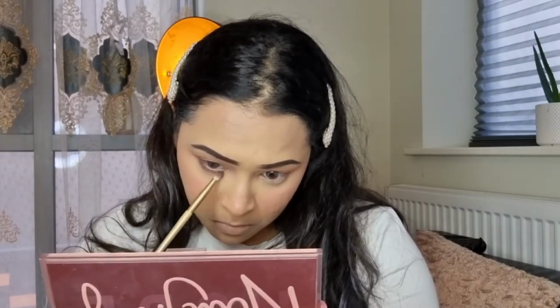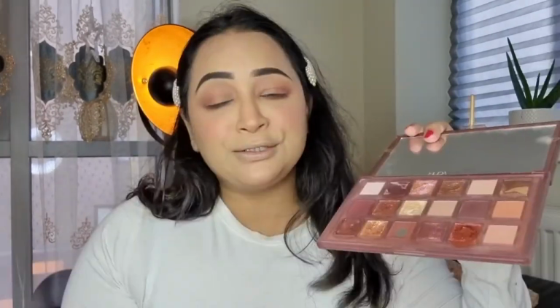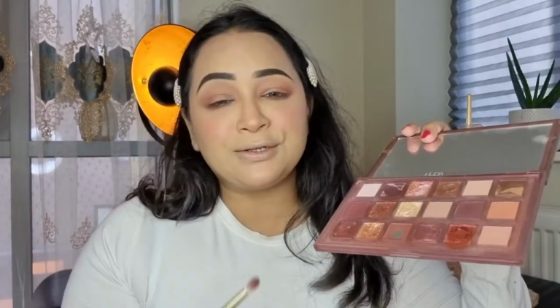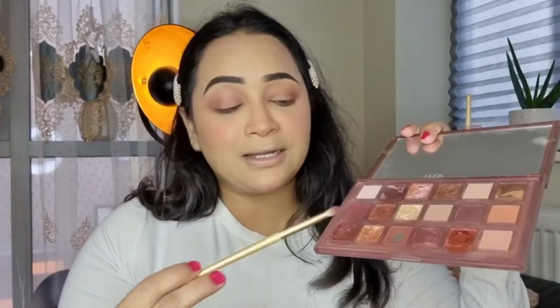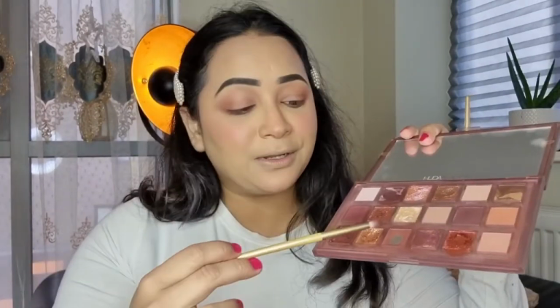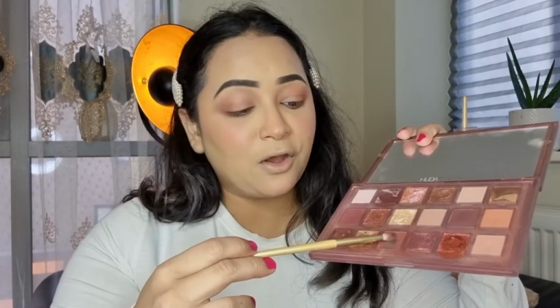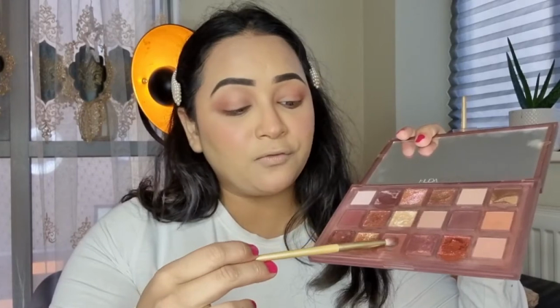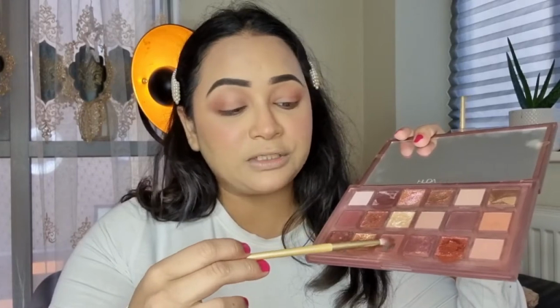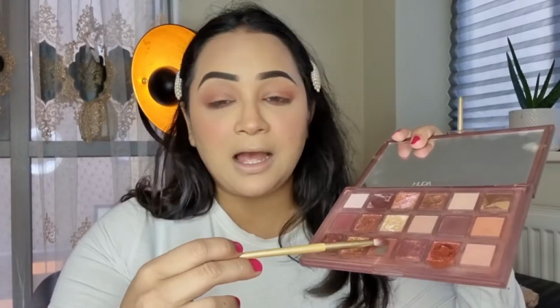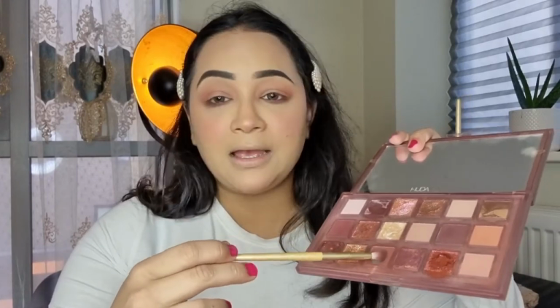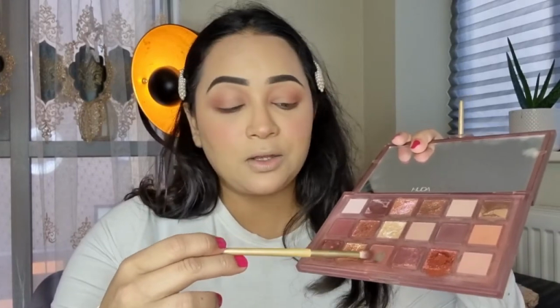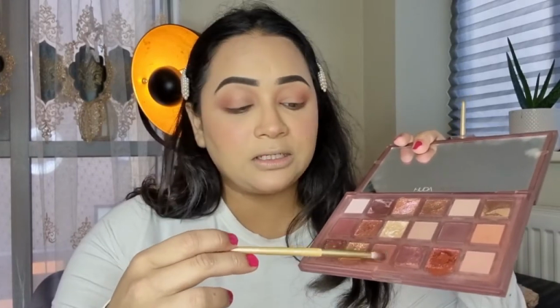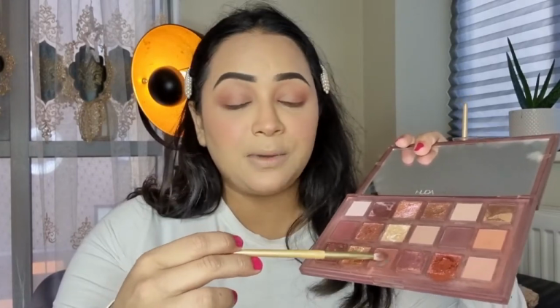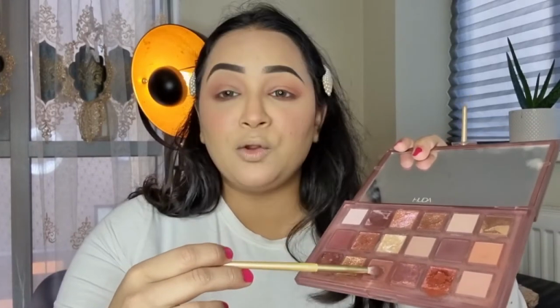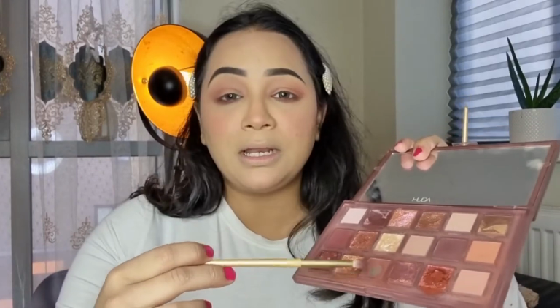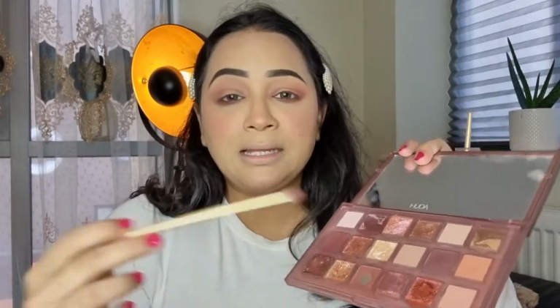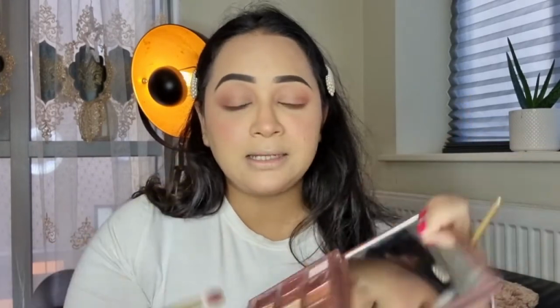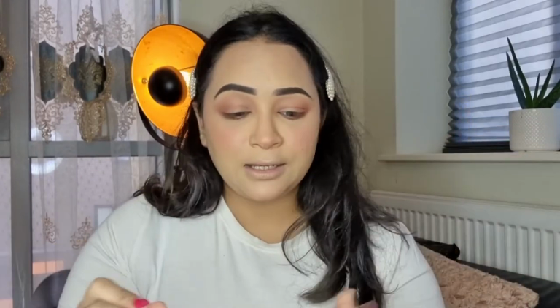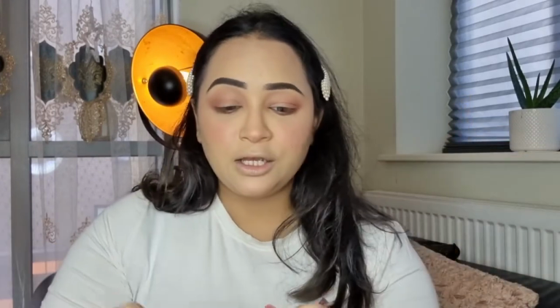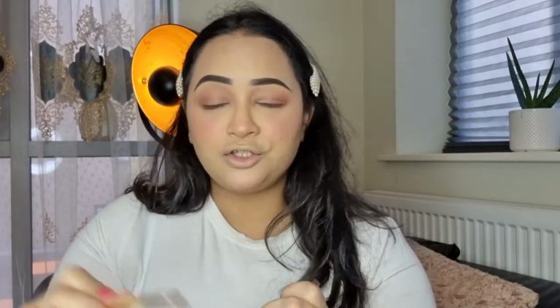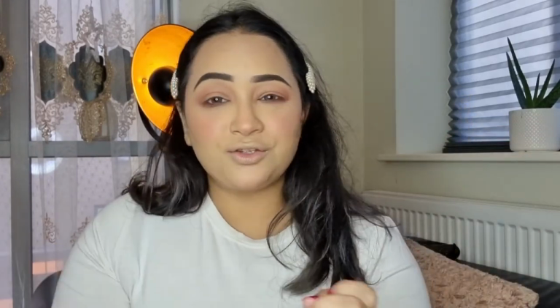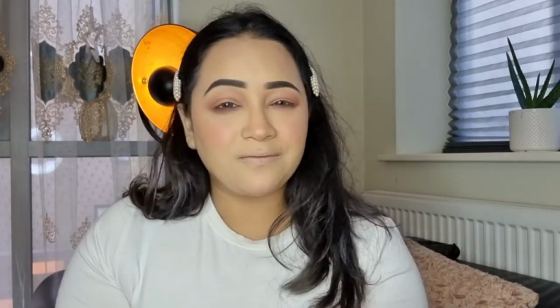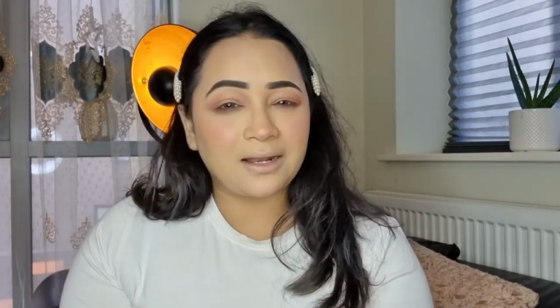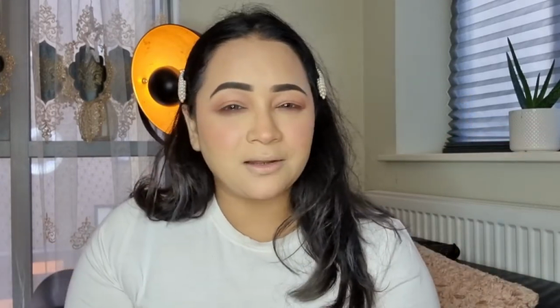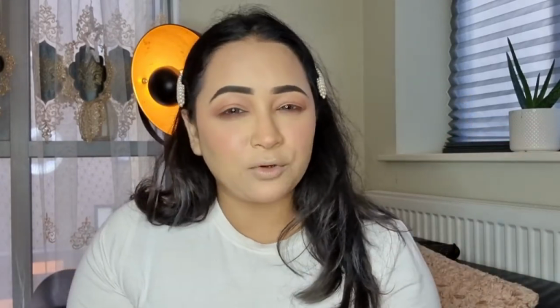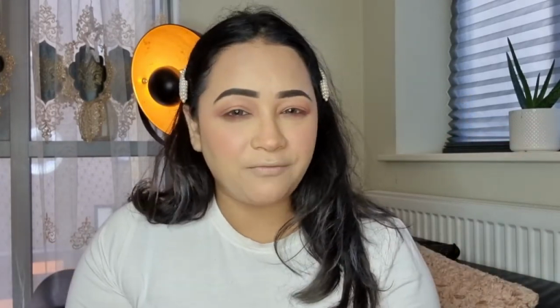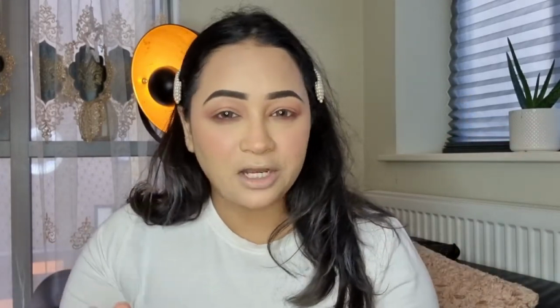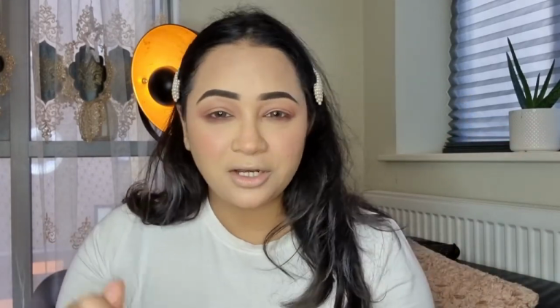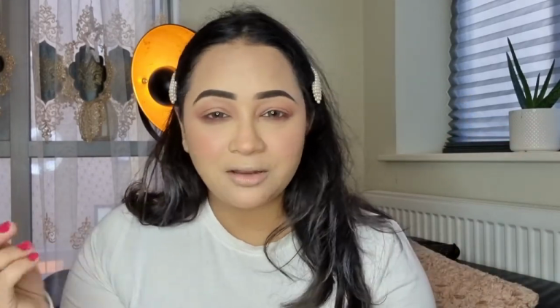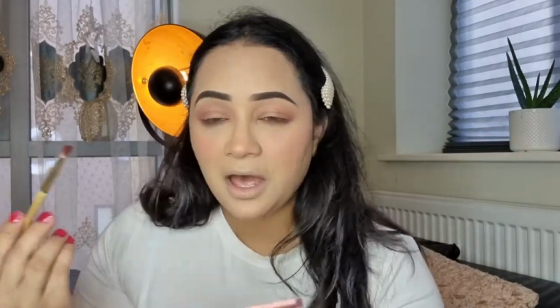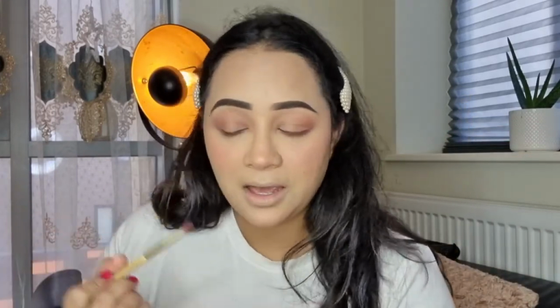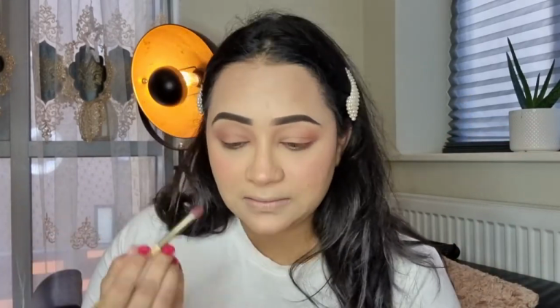I took a little bit of Naughty under my lower lid just to give a little more definition under my eyes.